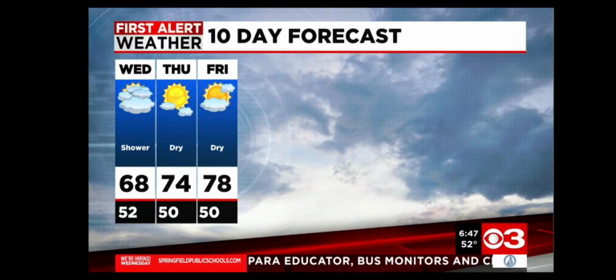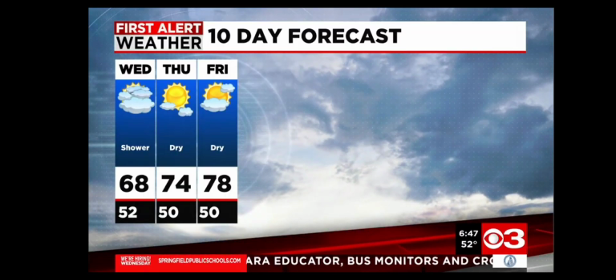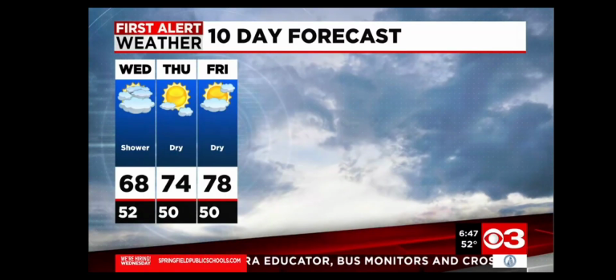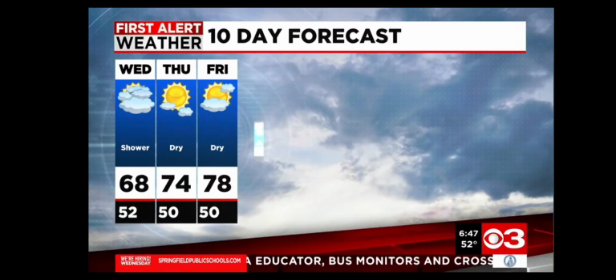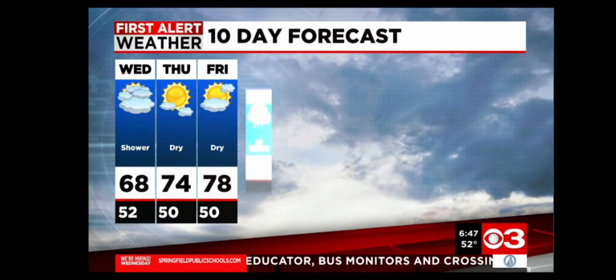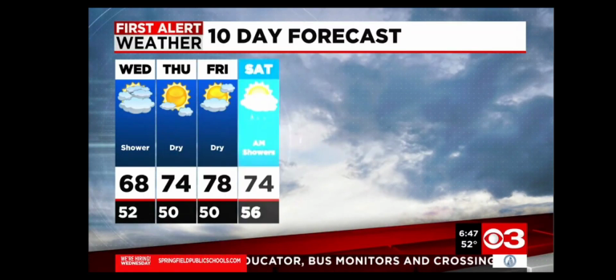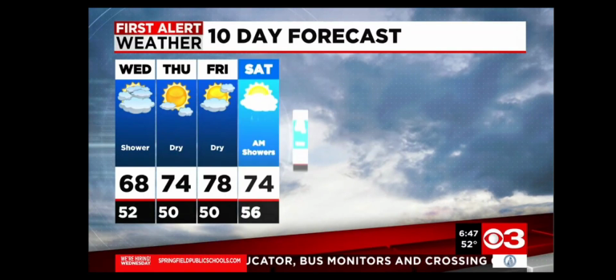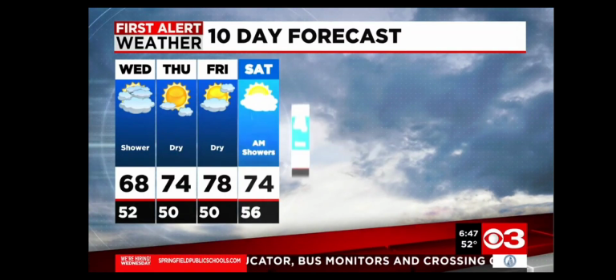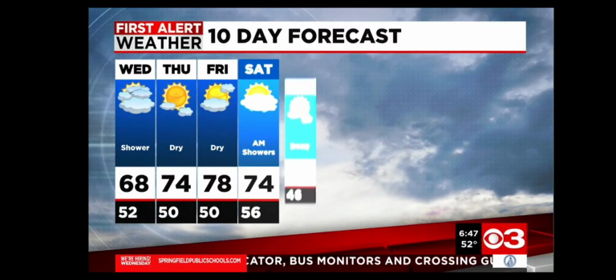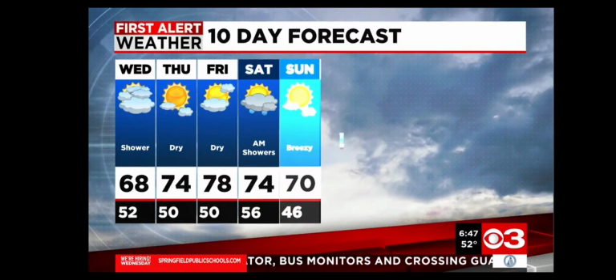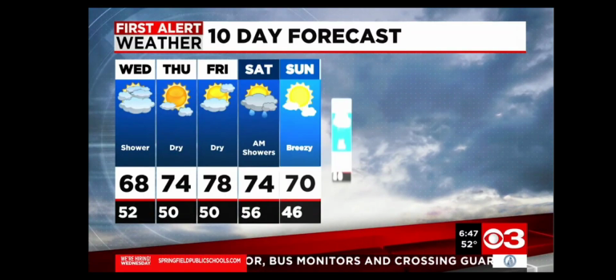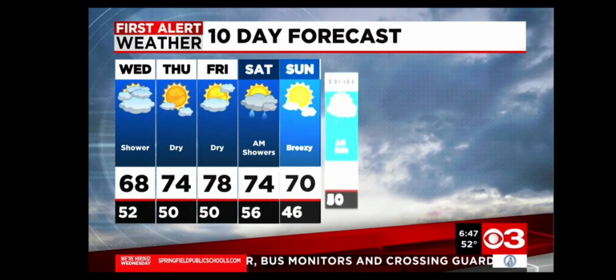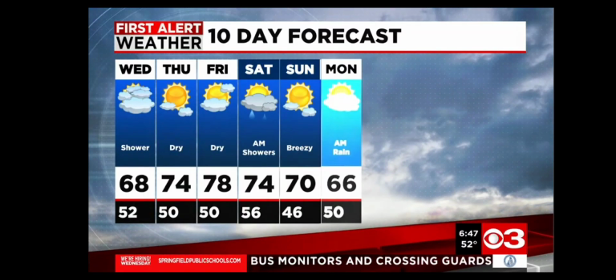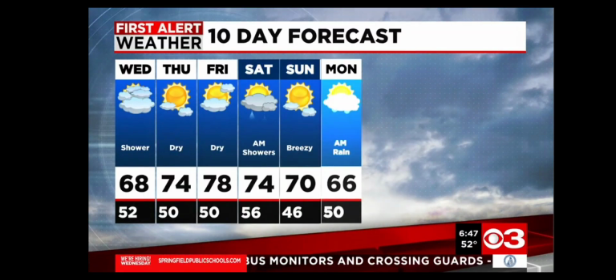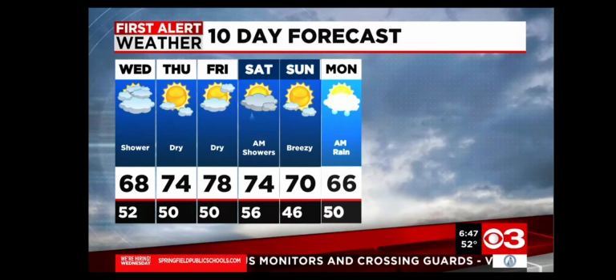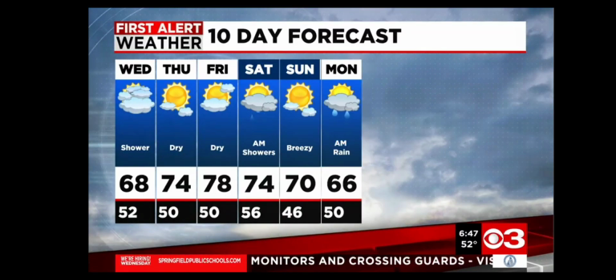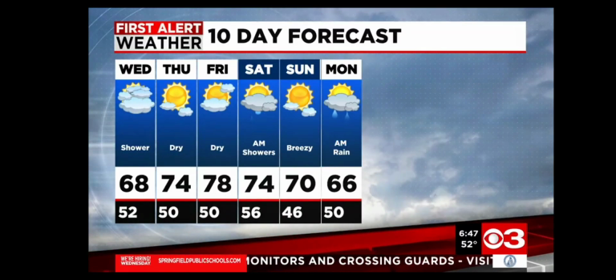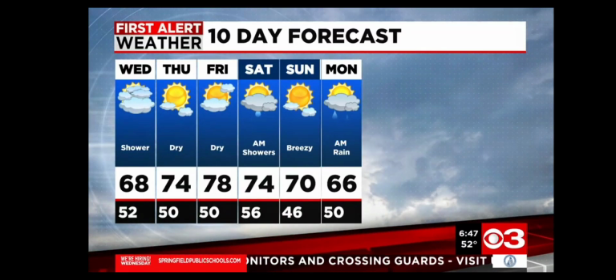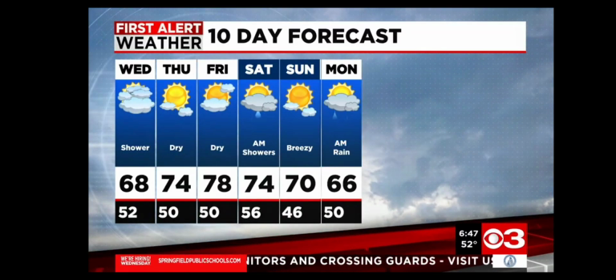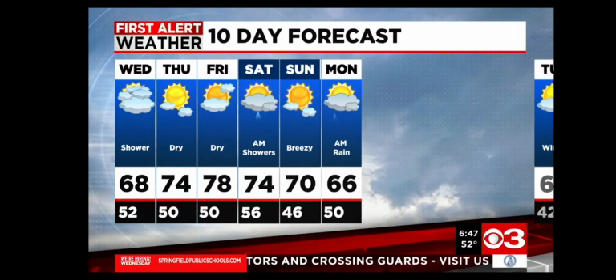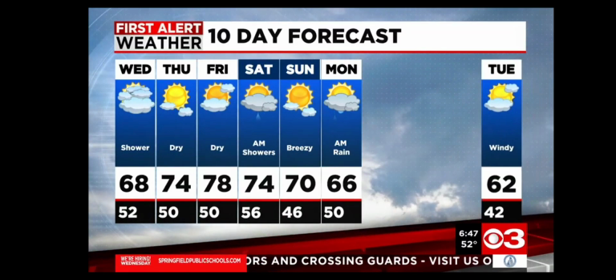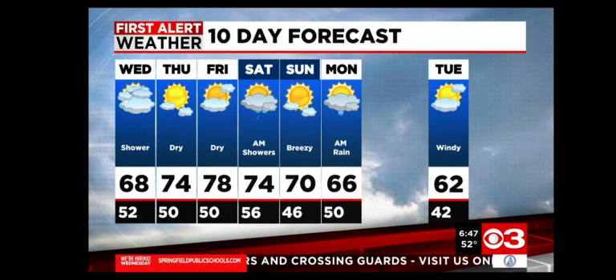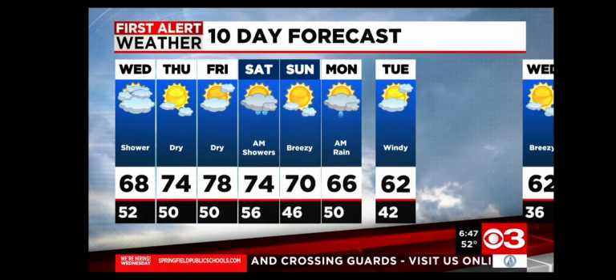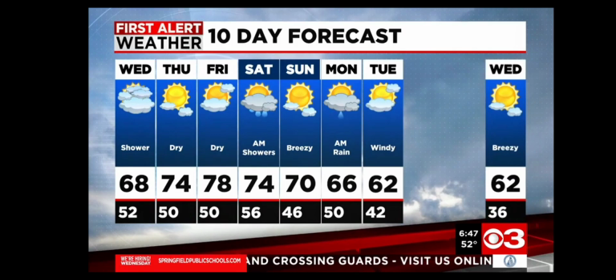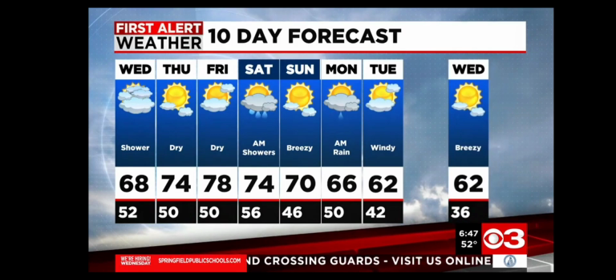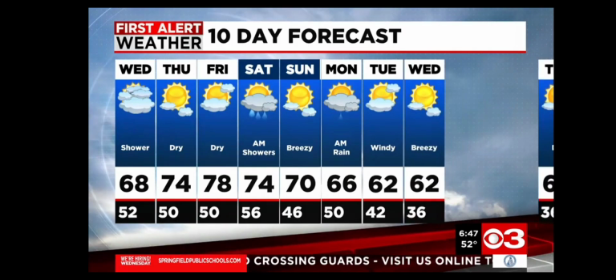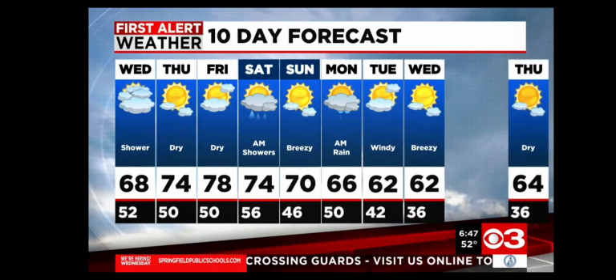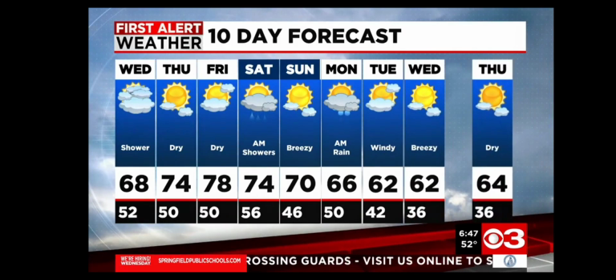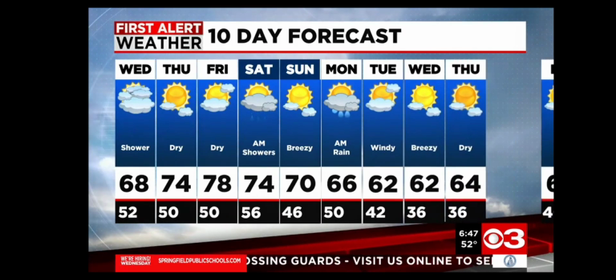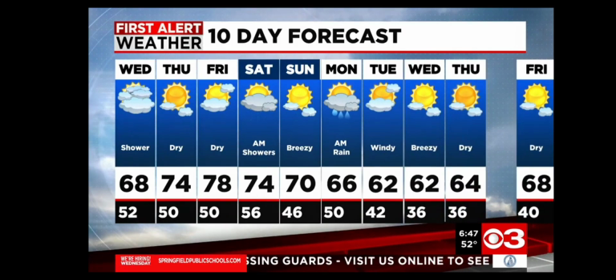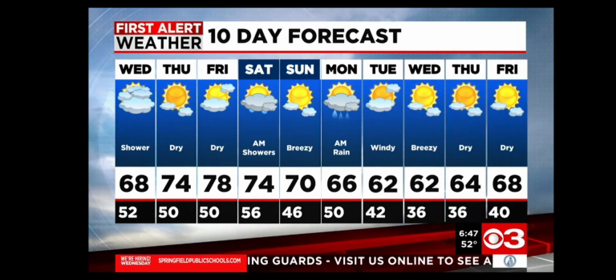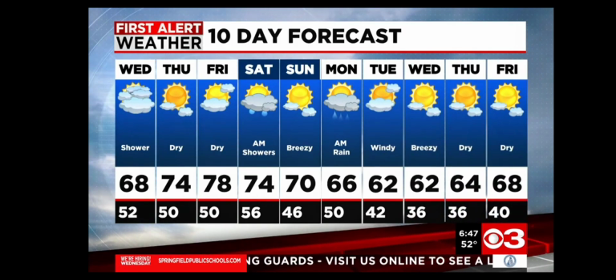Well, it is October! Notice how the highs next week are generally in the low to mid-60s with some gusty breezes as well.